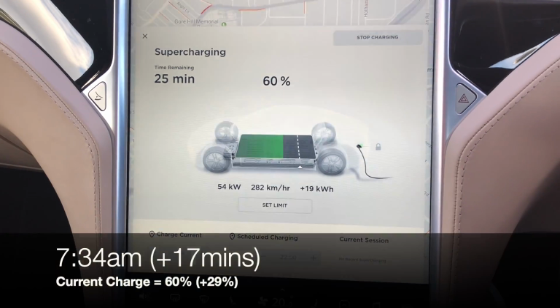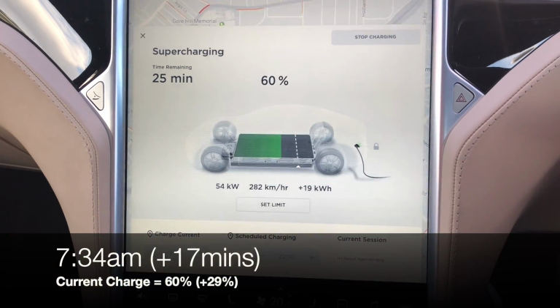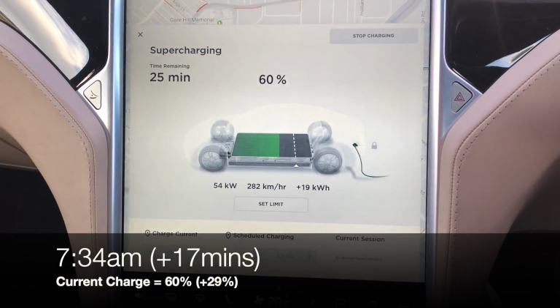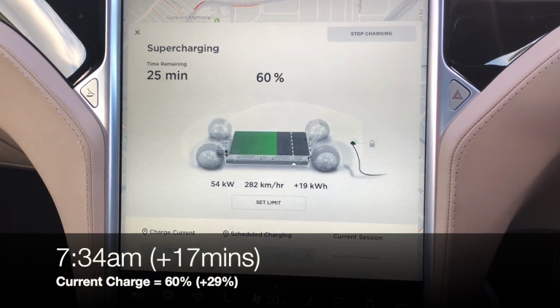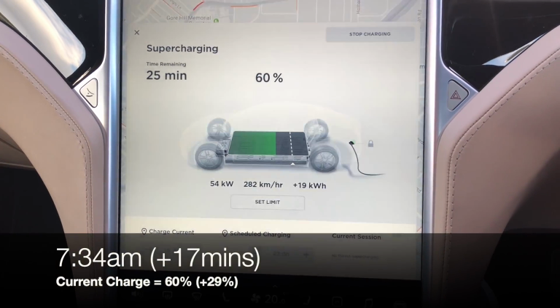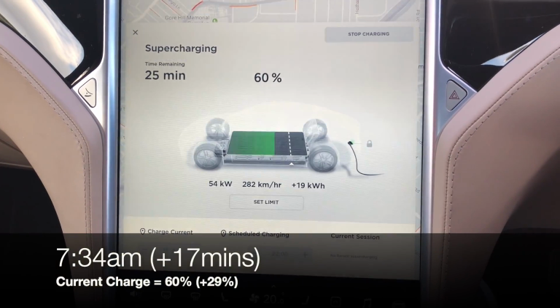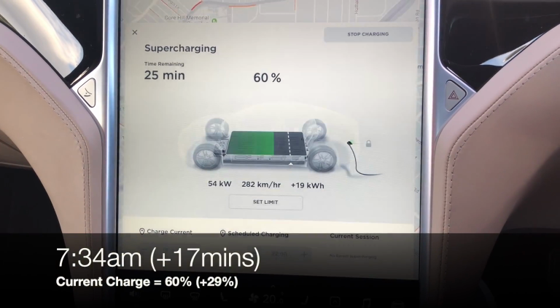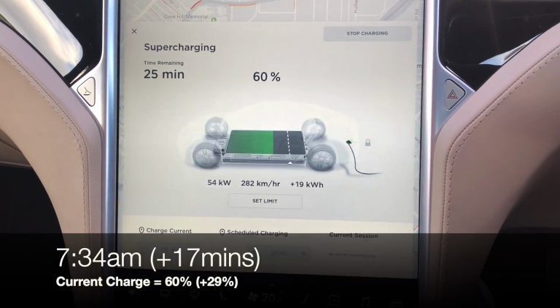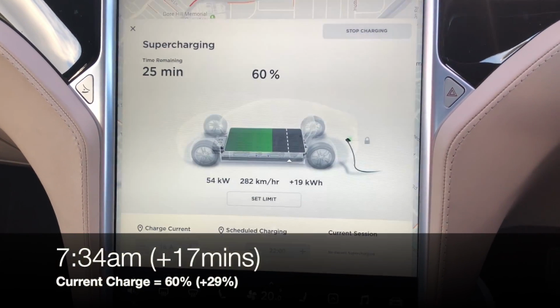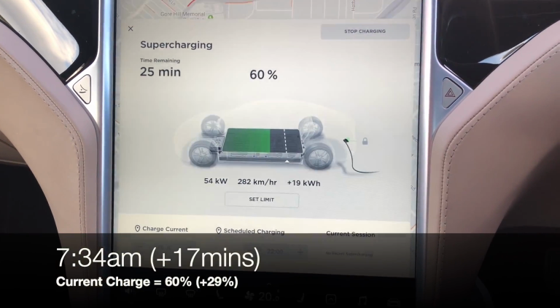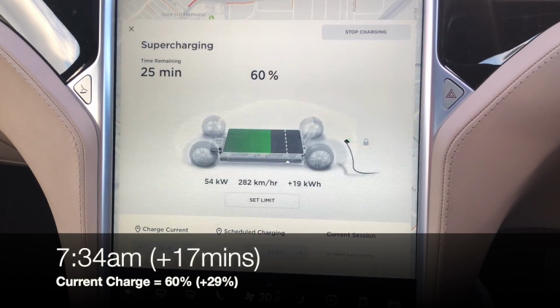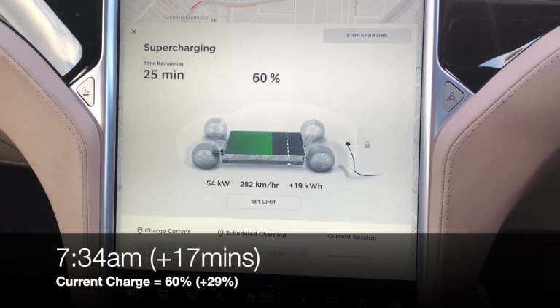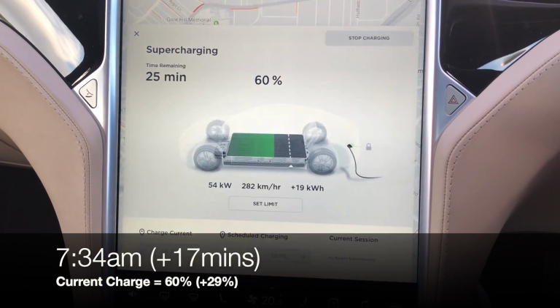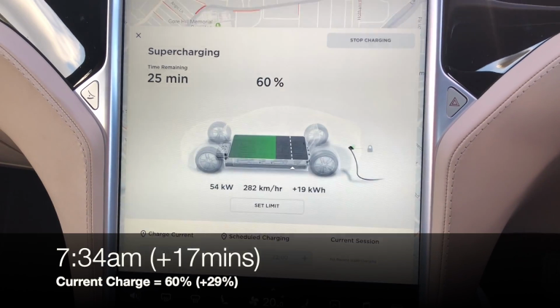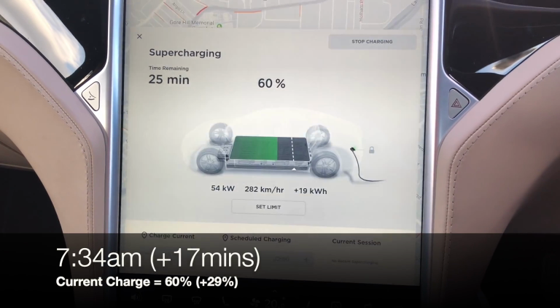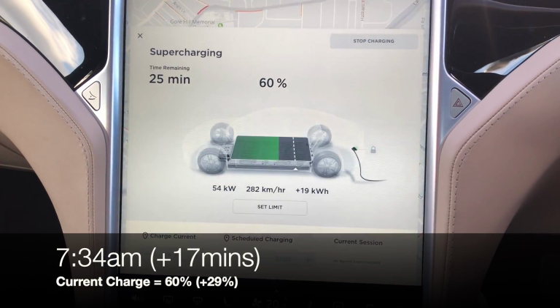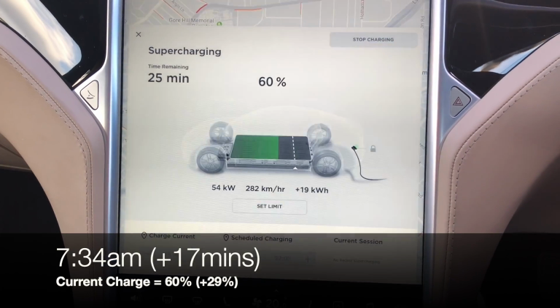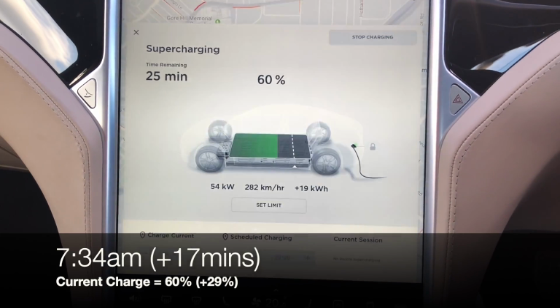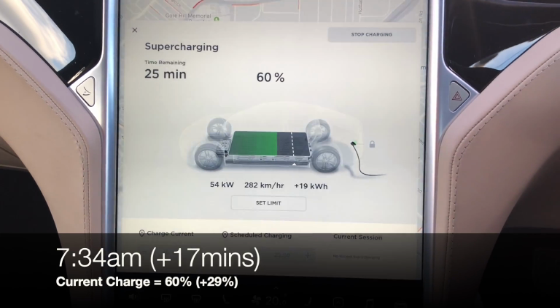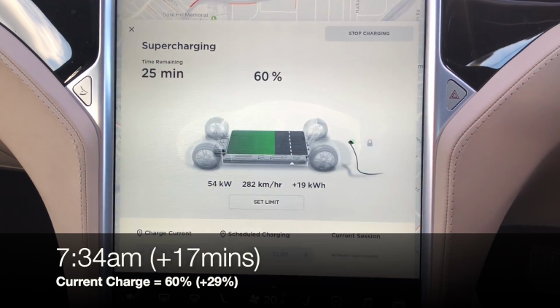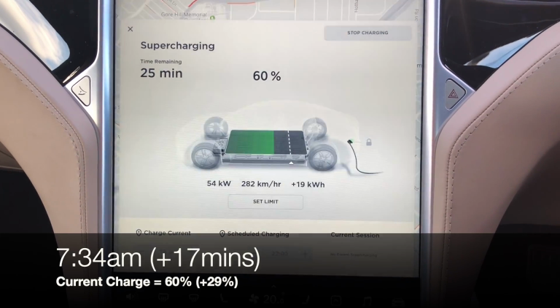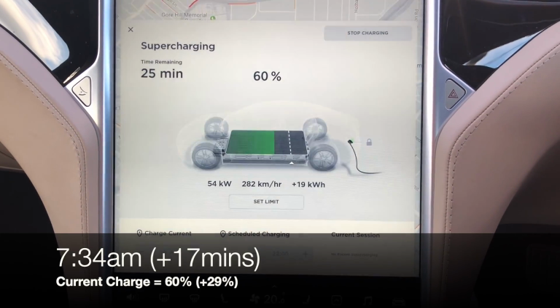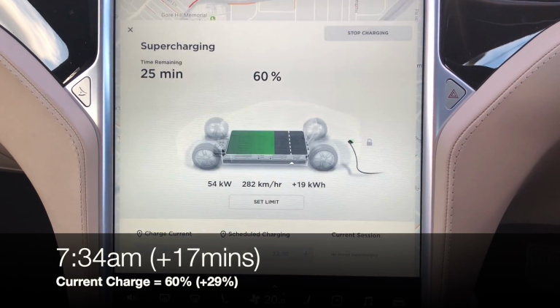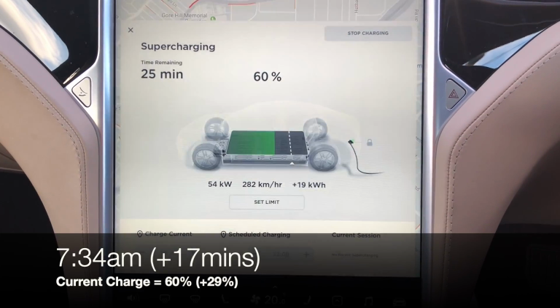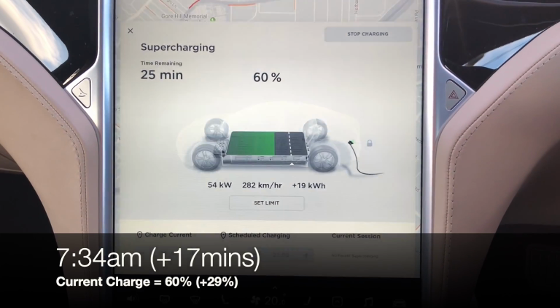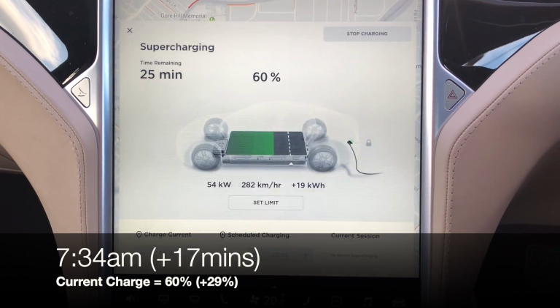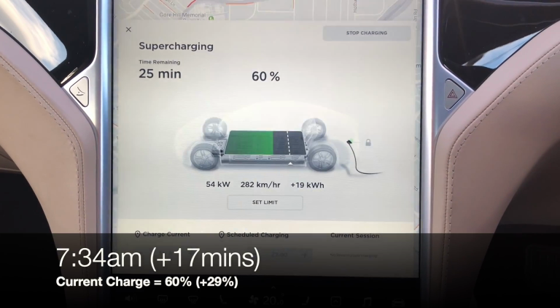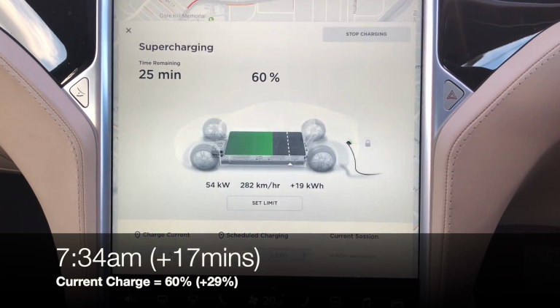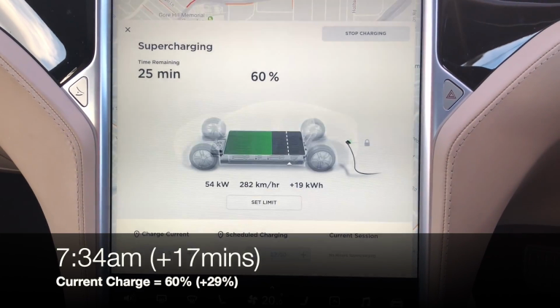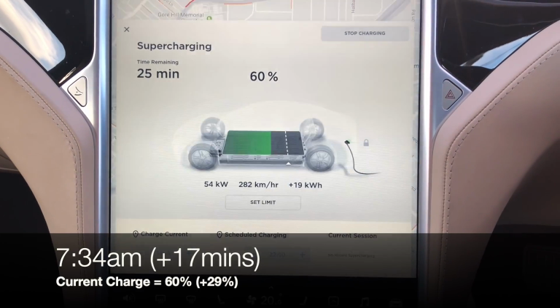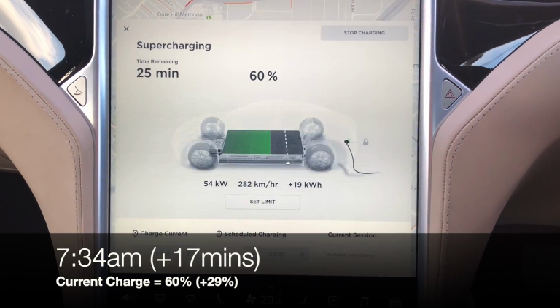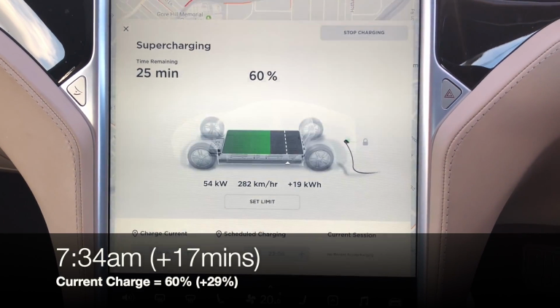We've just hit 60% and as you can see, the charging rate has dropped down to 54kW.